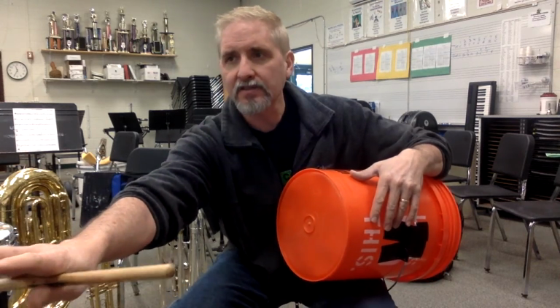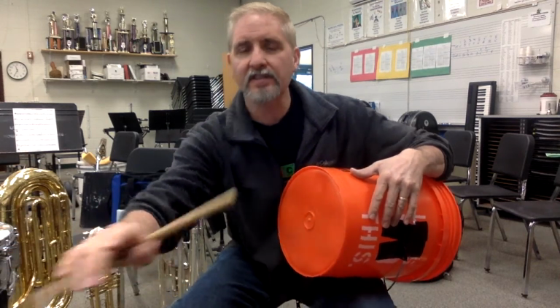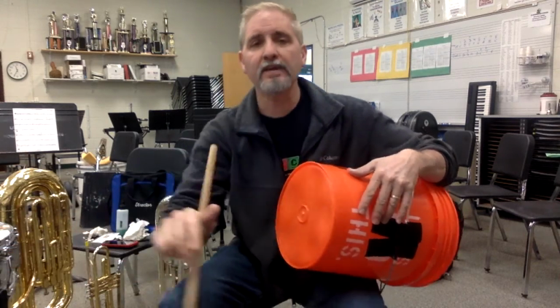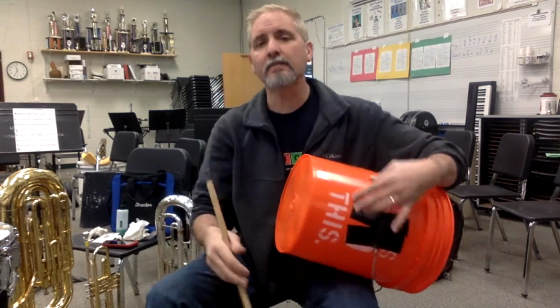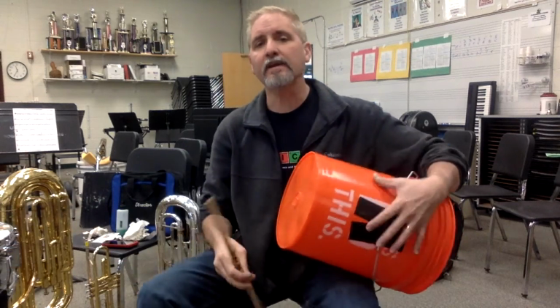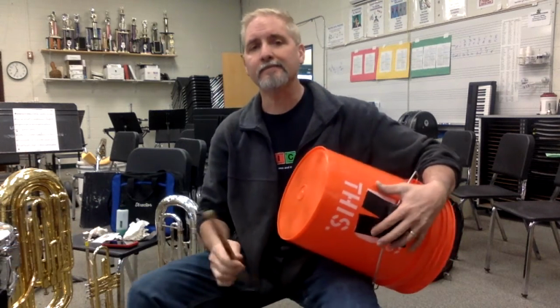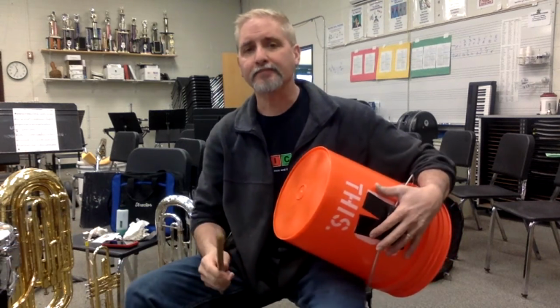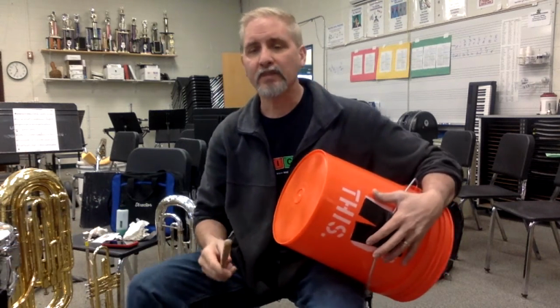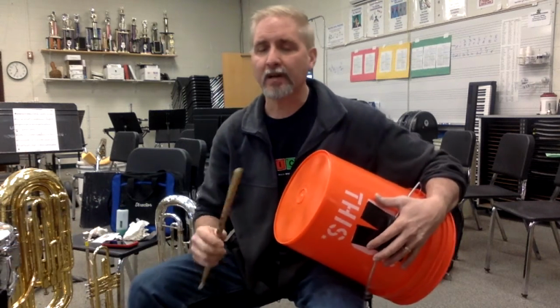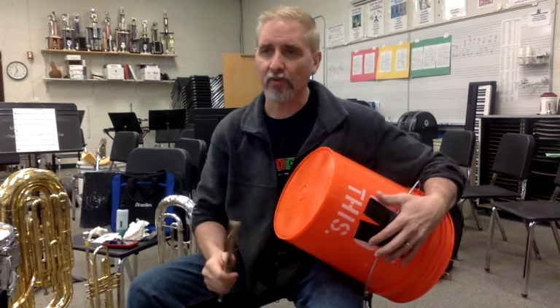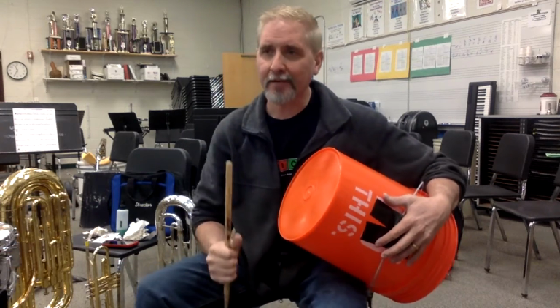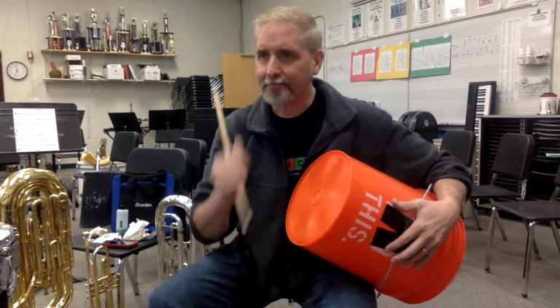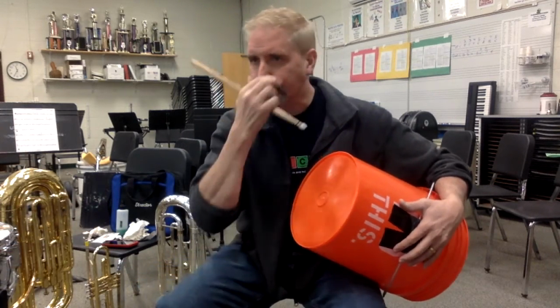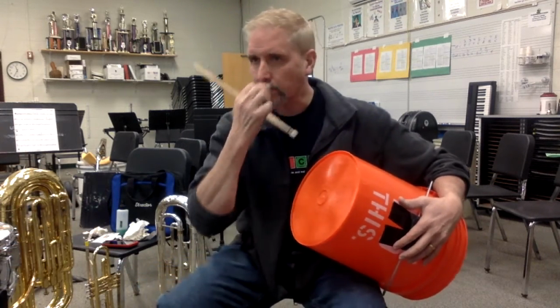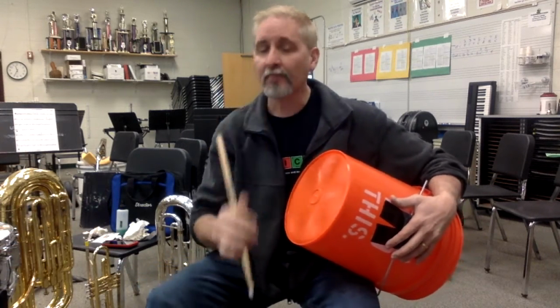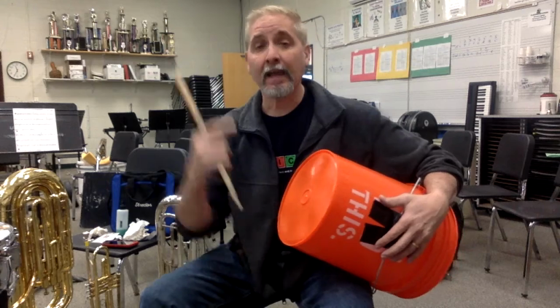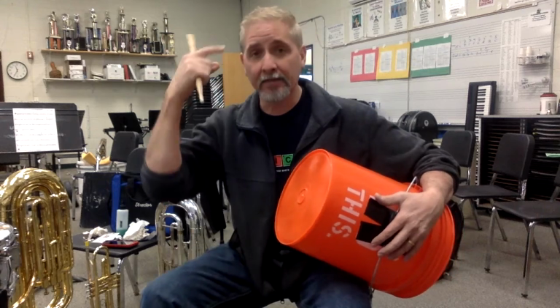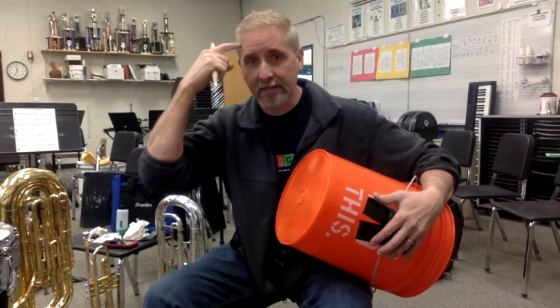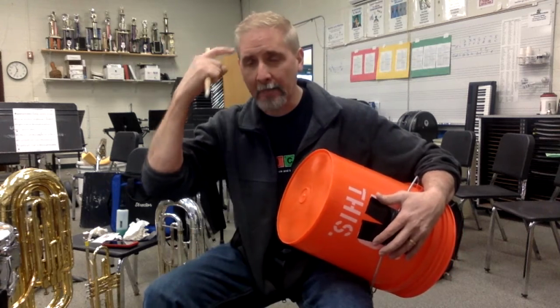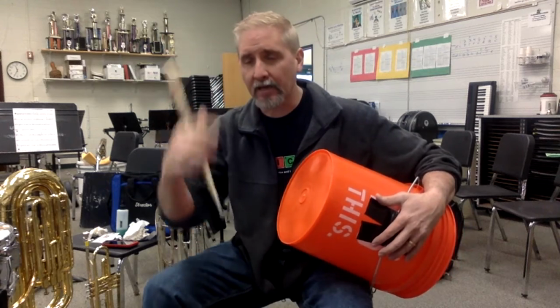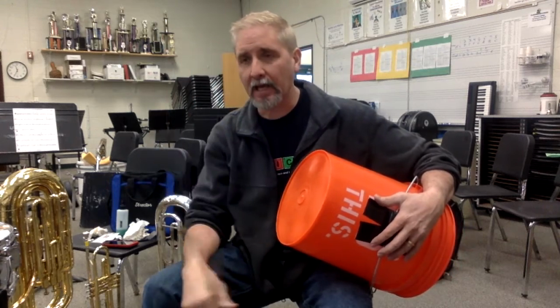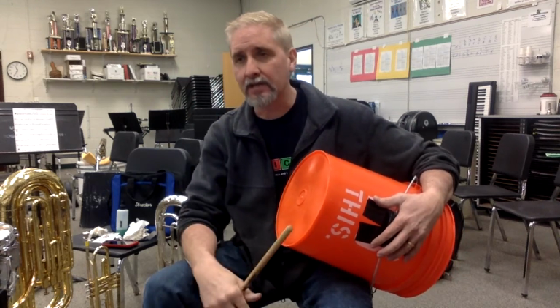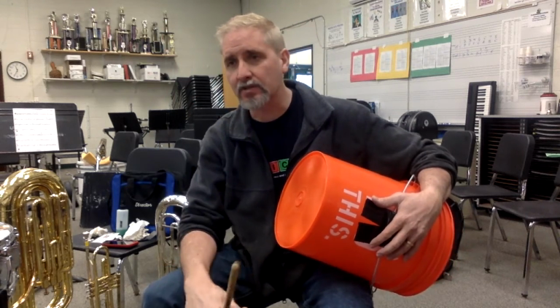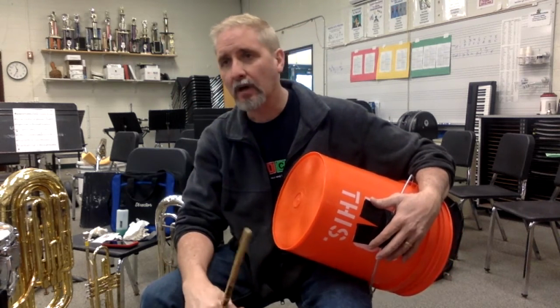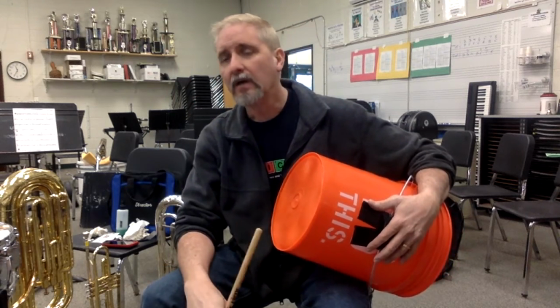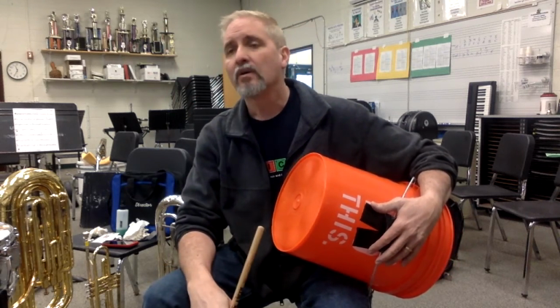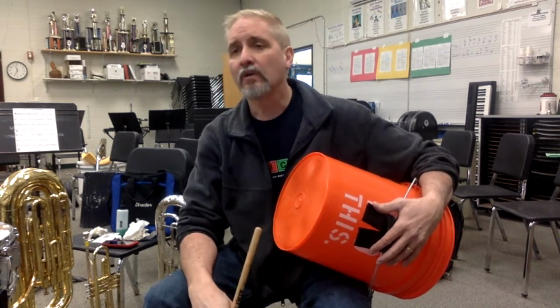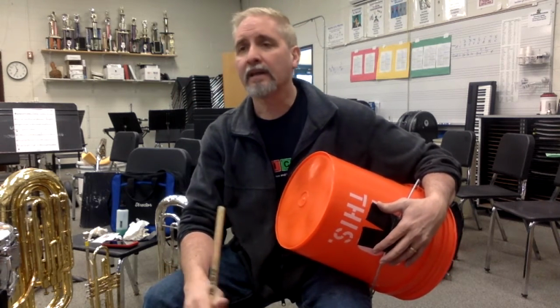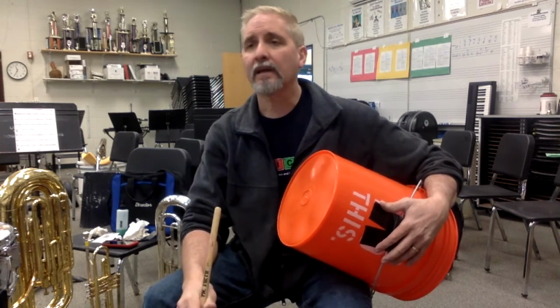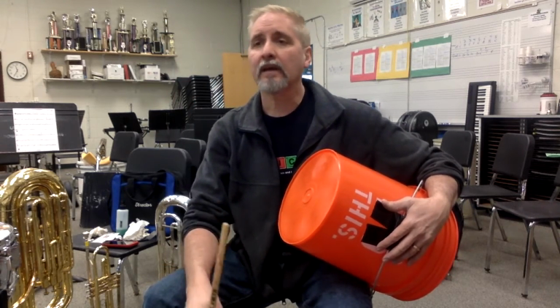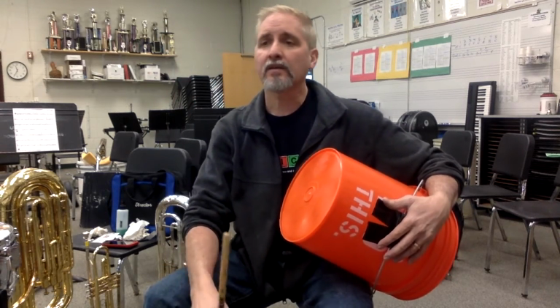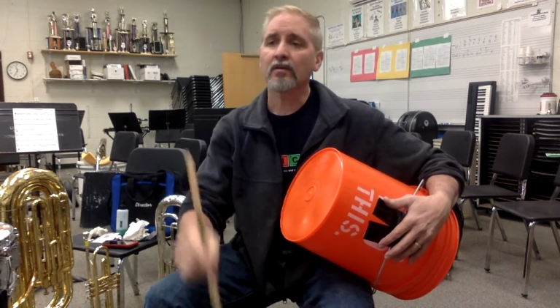60 beats a minute. Here it comes. Ready? At the top. And two. Ready? And go.